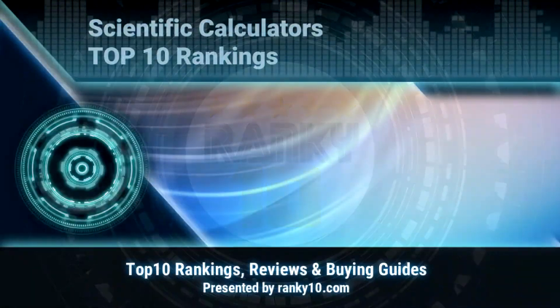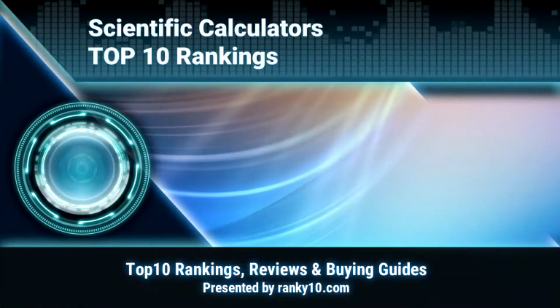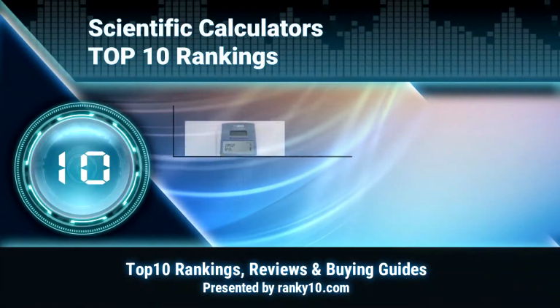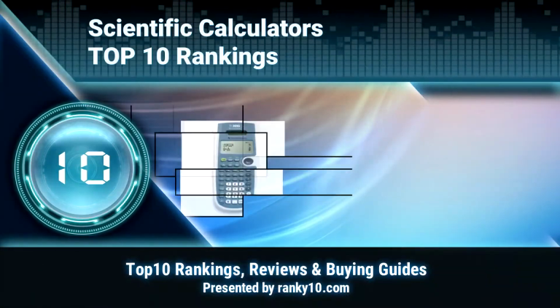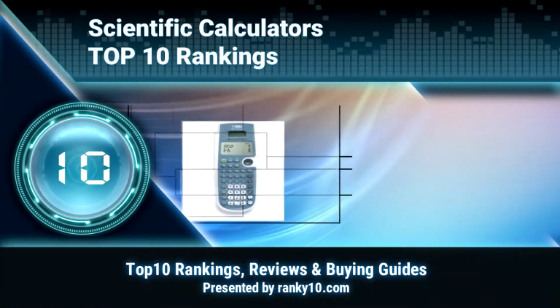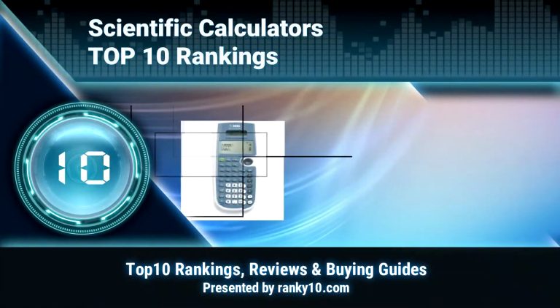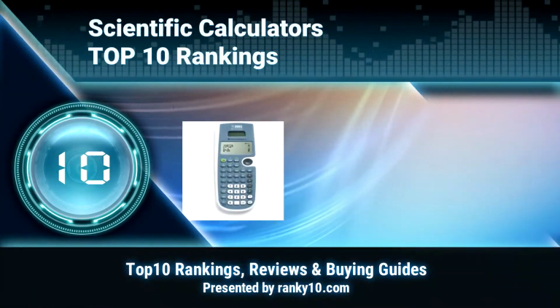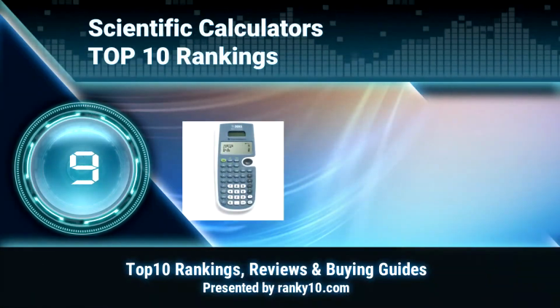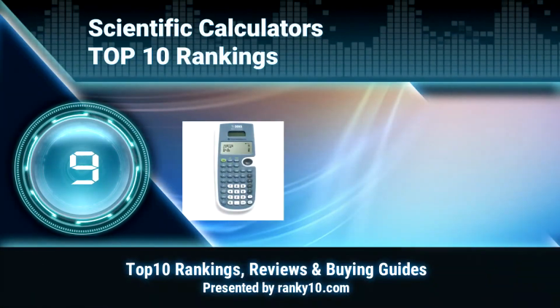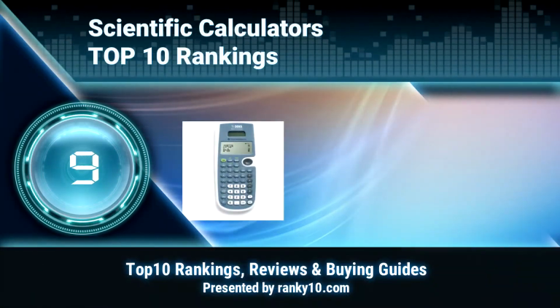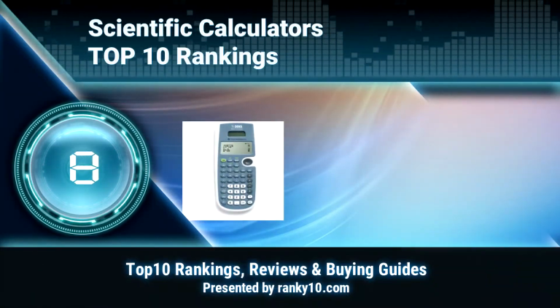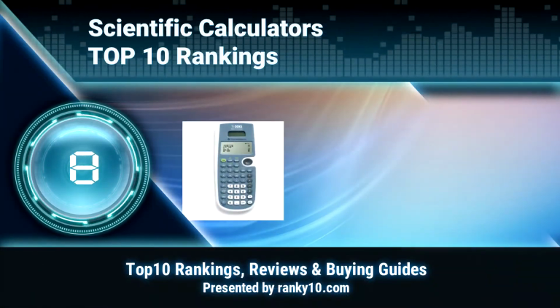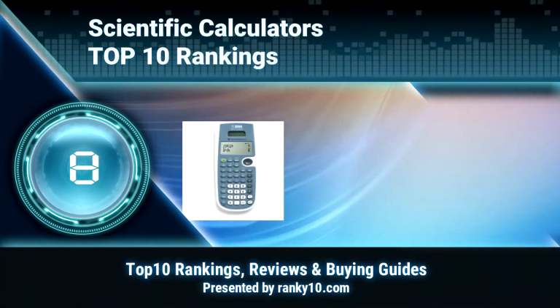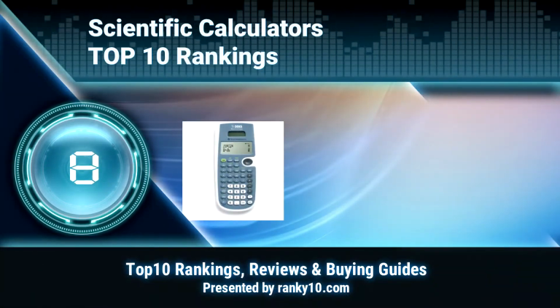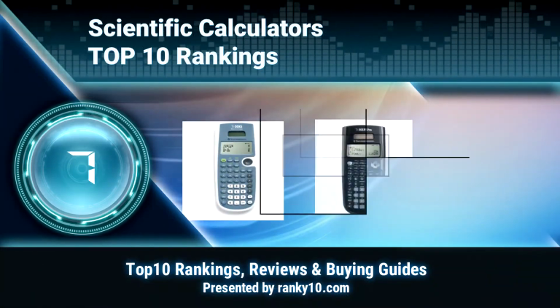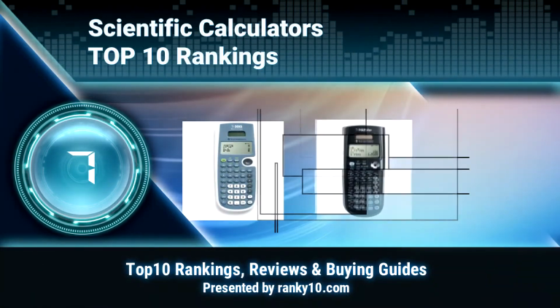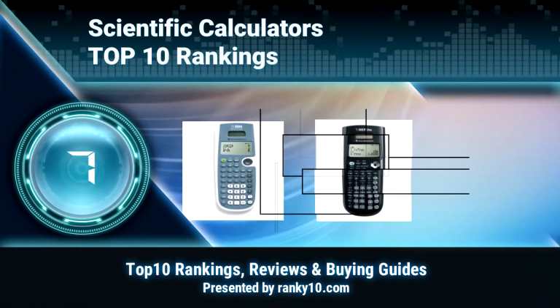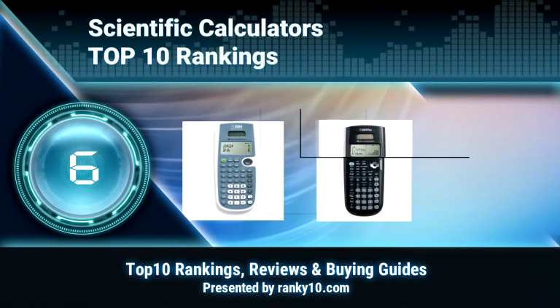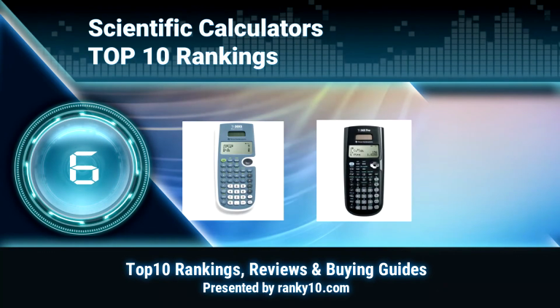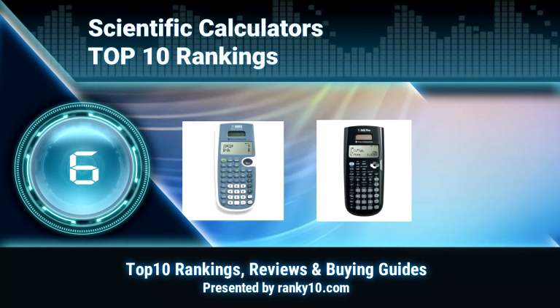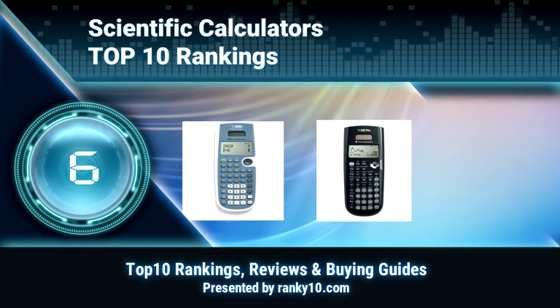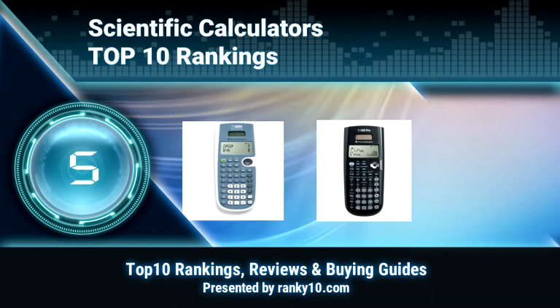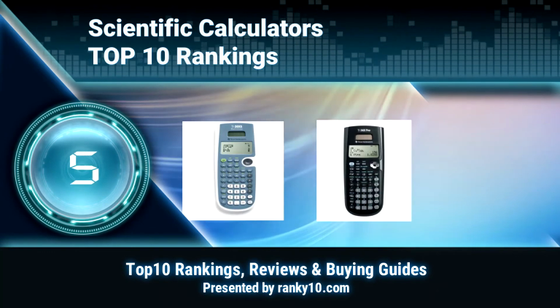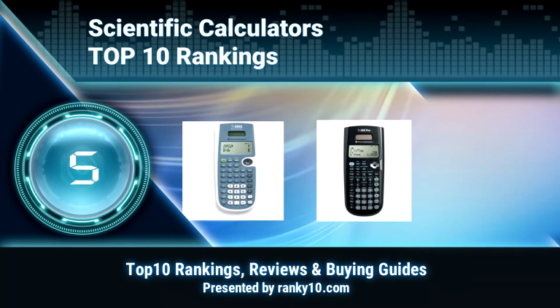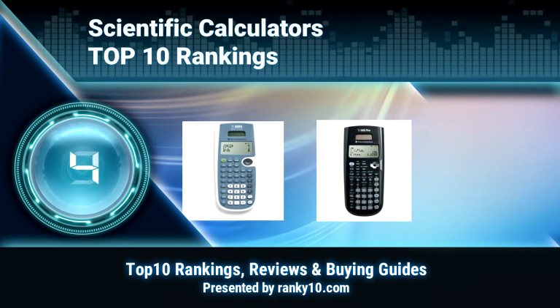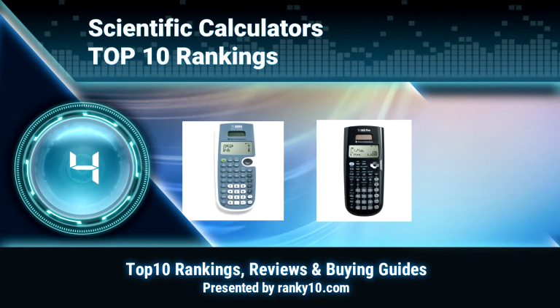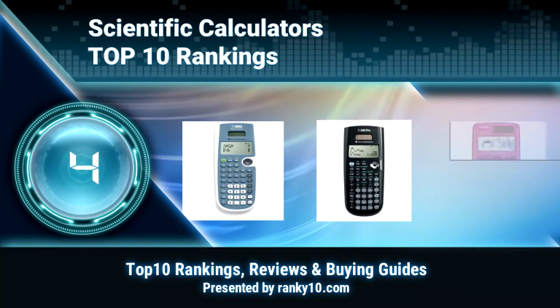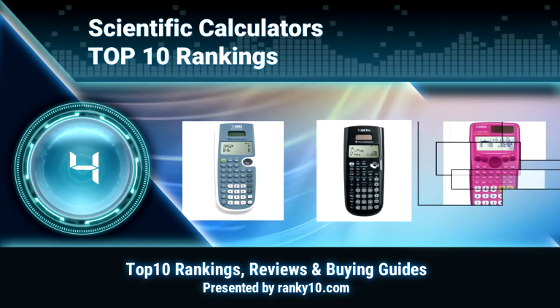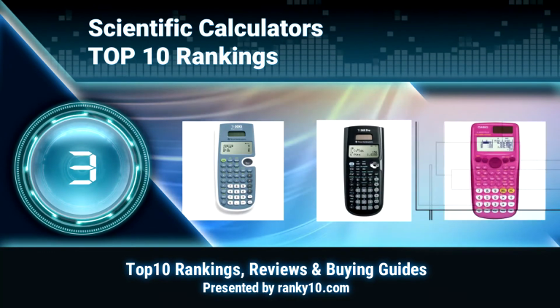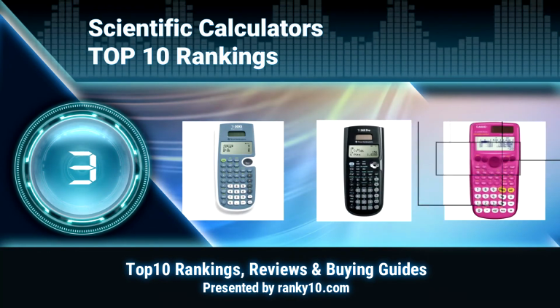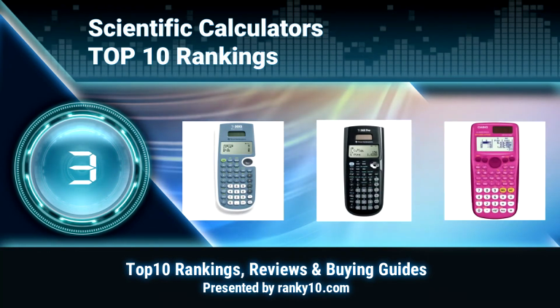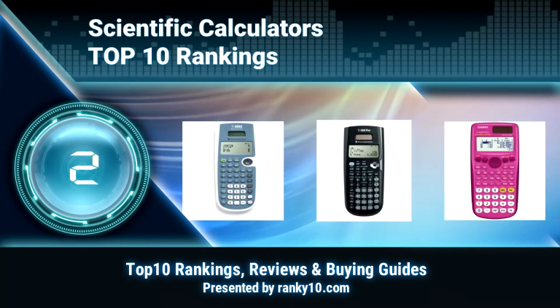Welcome to Ranky 10 Video Rankings. We announce the Top 10 Rankings of Scientific Calculators. Let's get started.